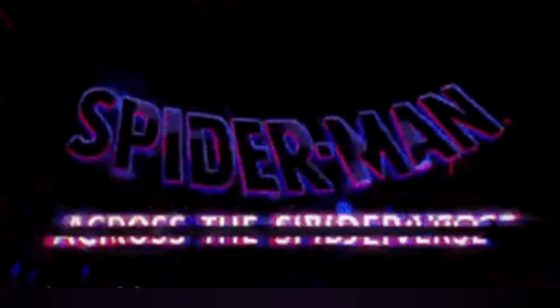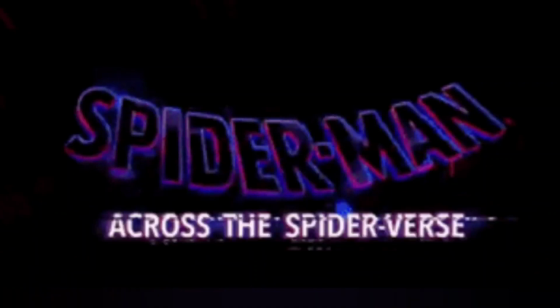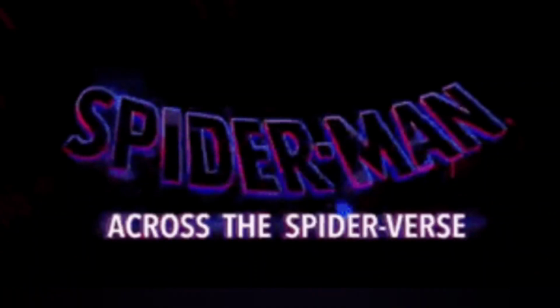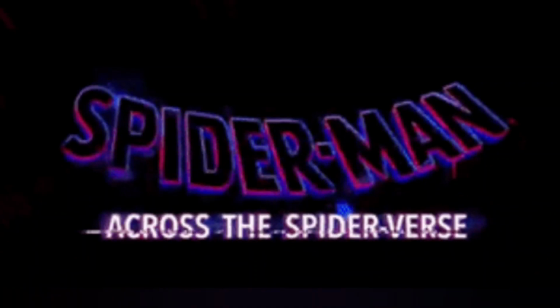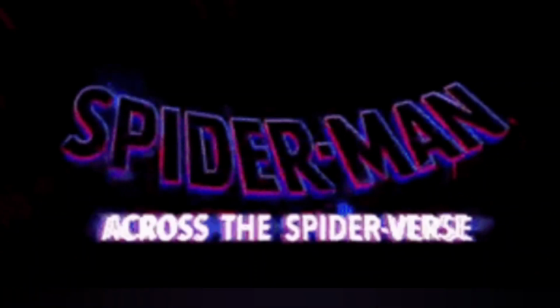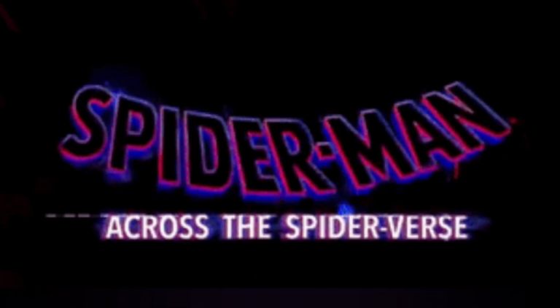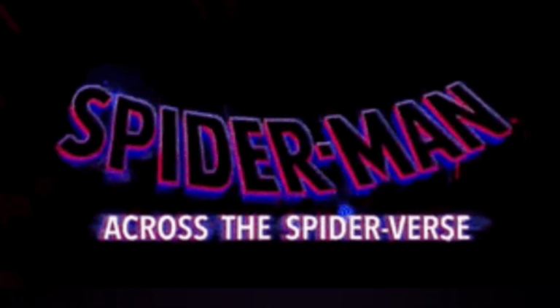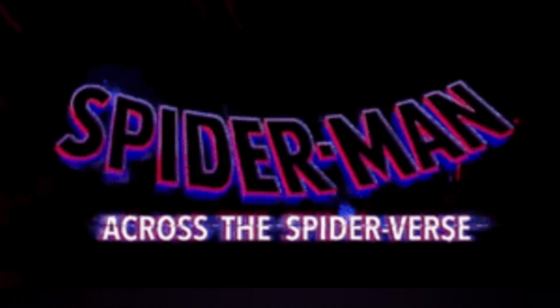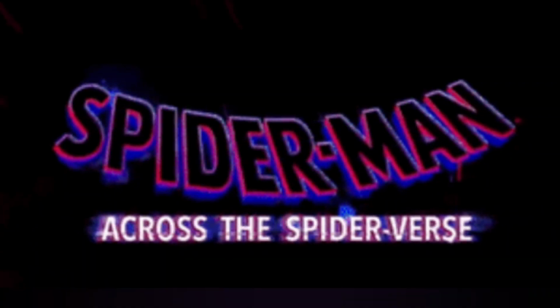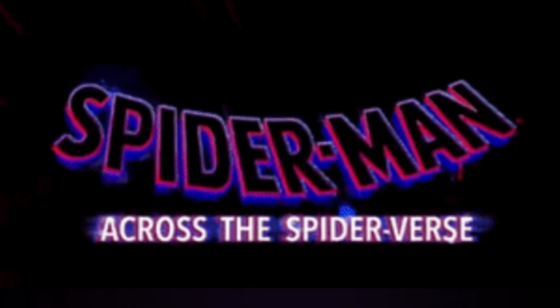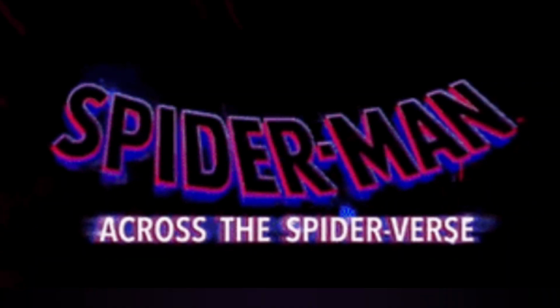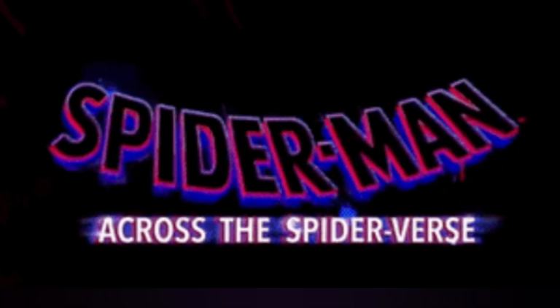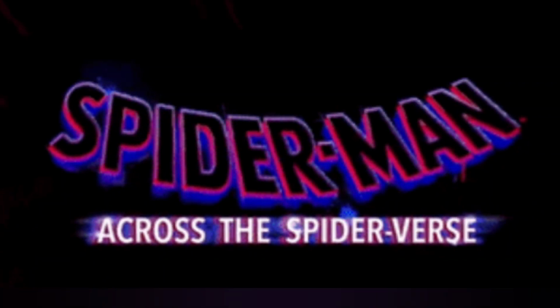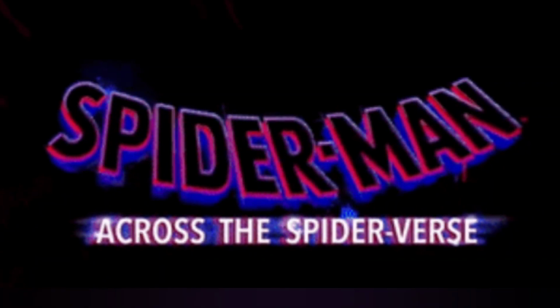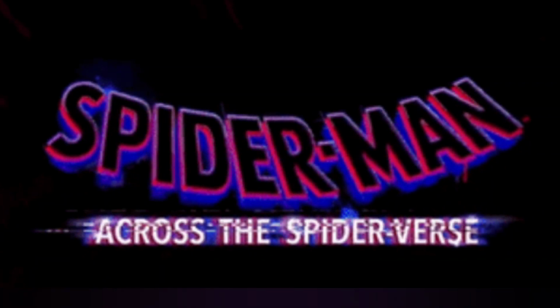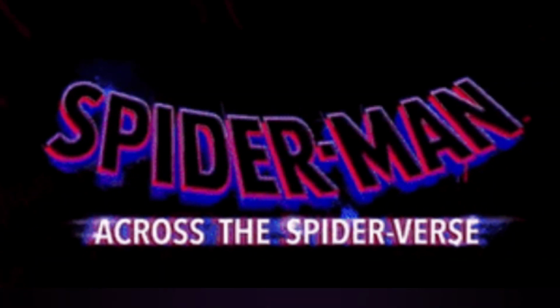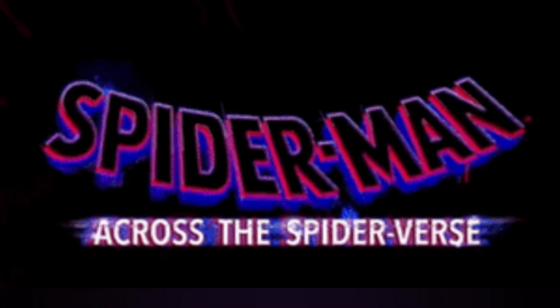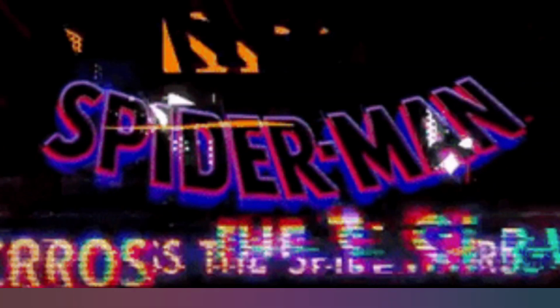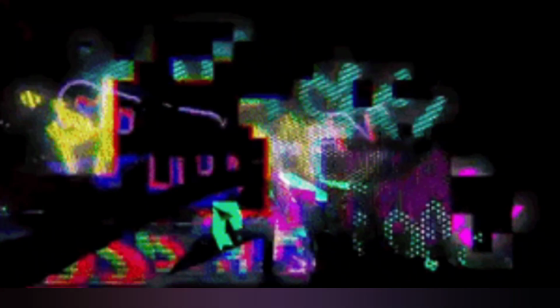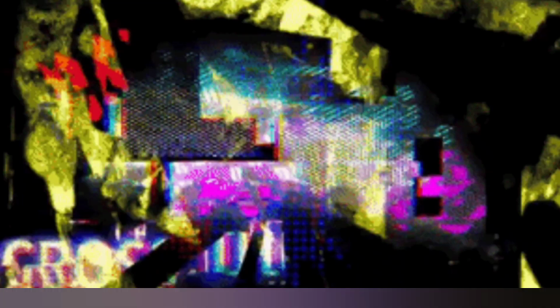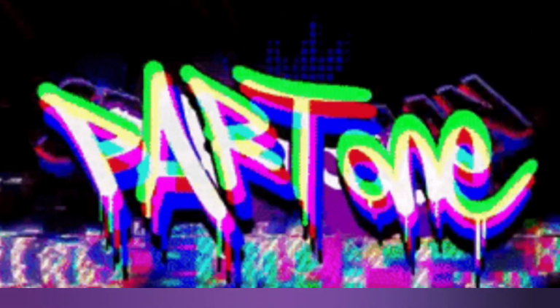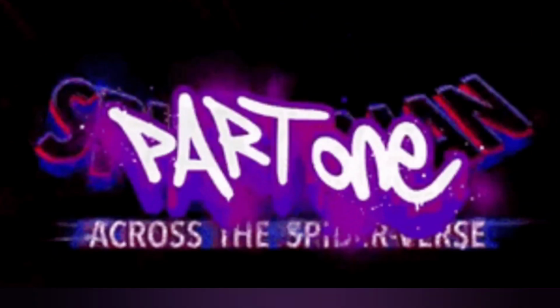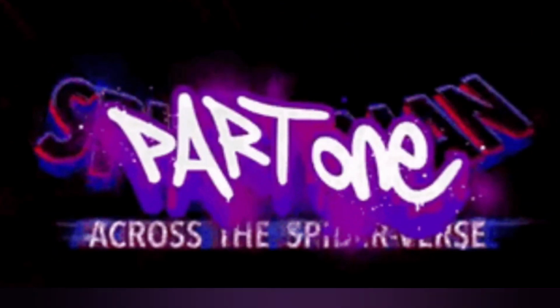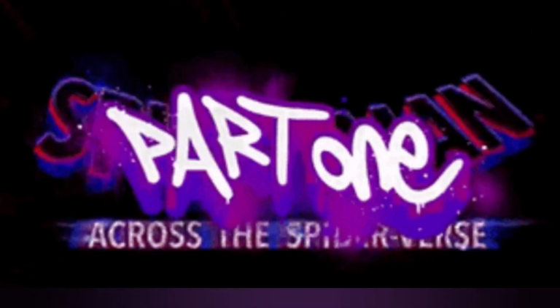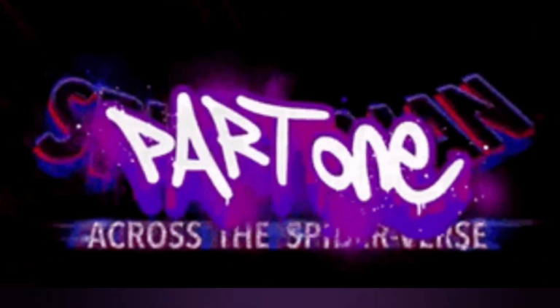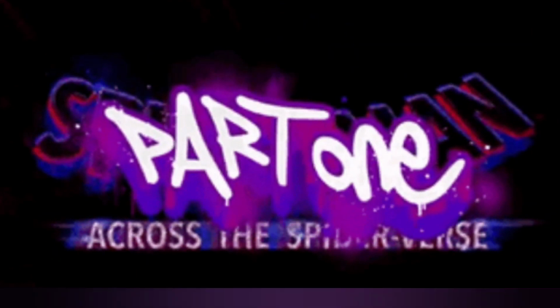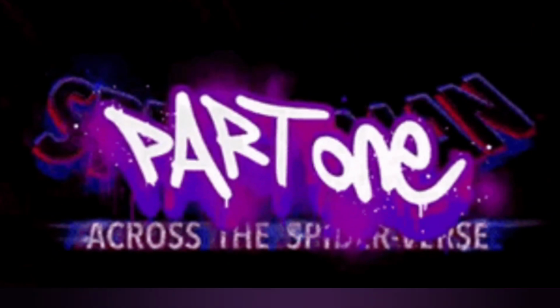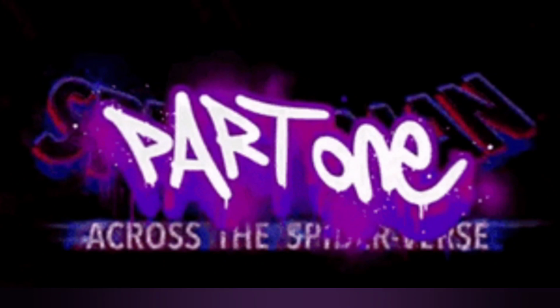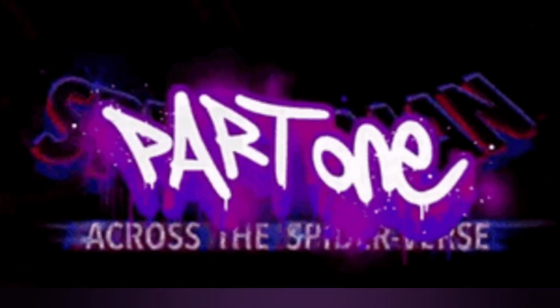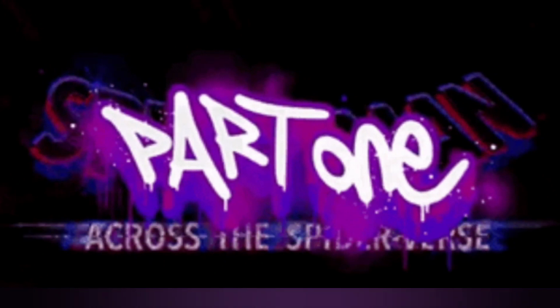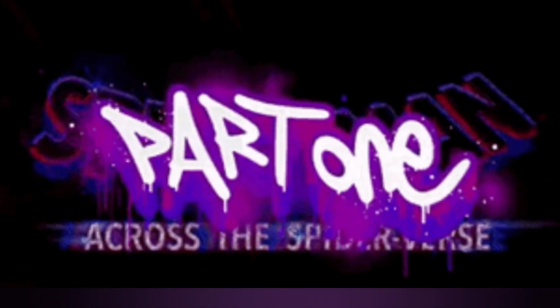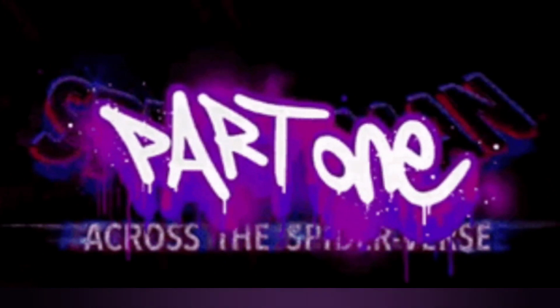Hey everyone, this is Cost Out. Here's a LEGO Custom for Spider-Man Across the Spider-Verse, Part 1. If you don't want any spoilers, click away.